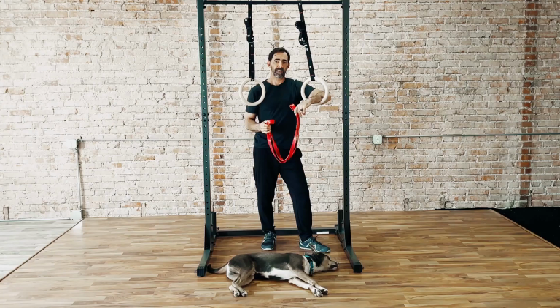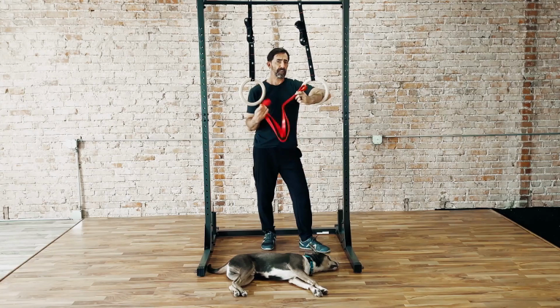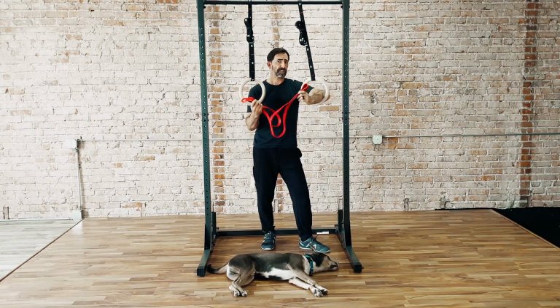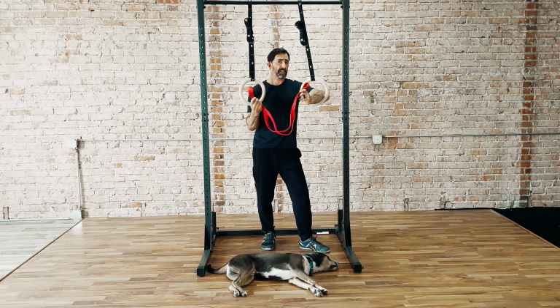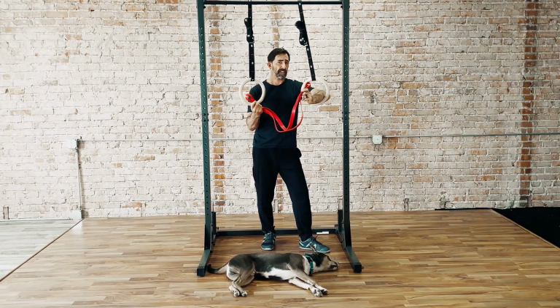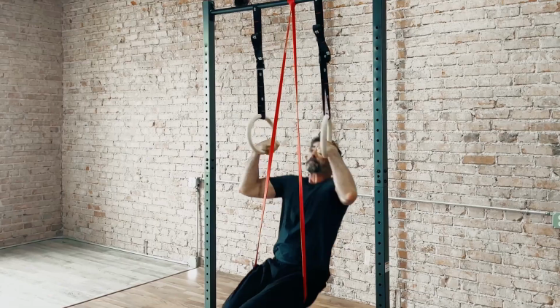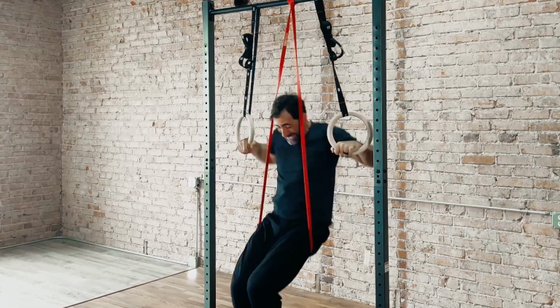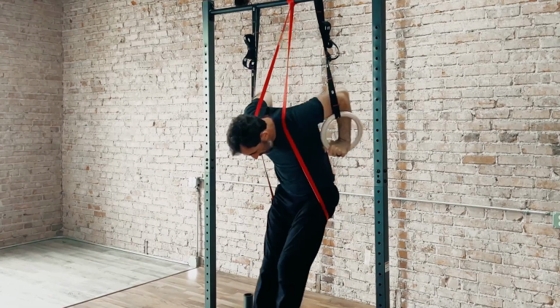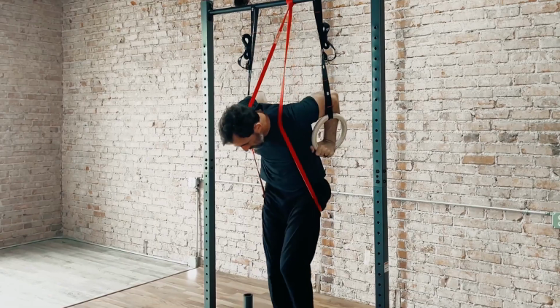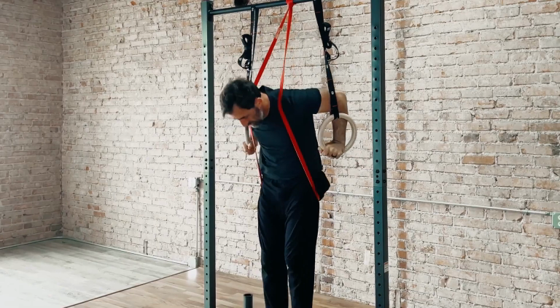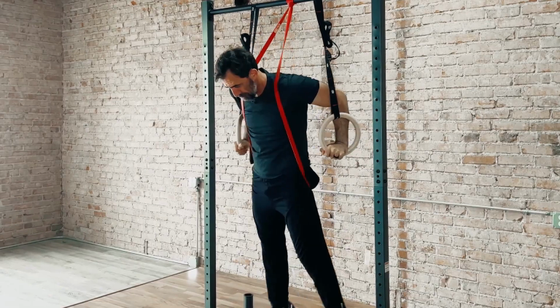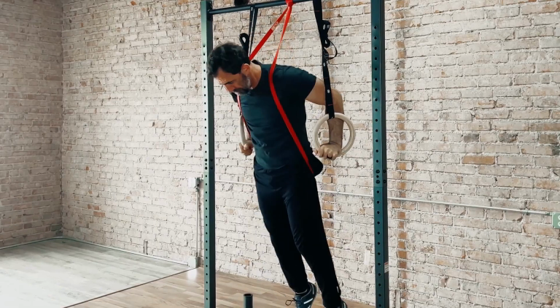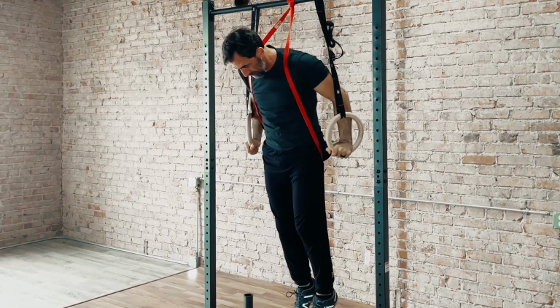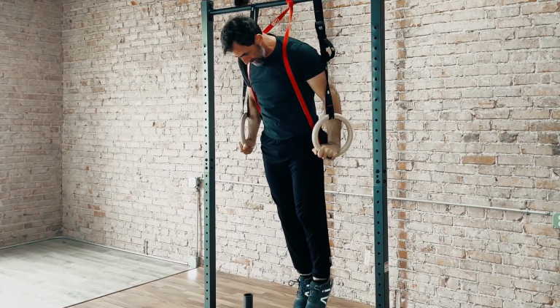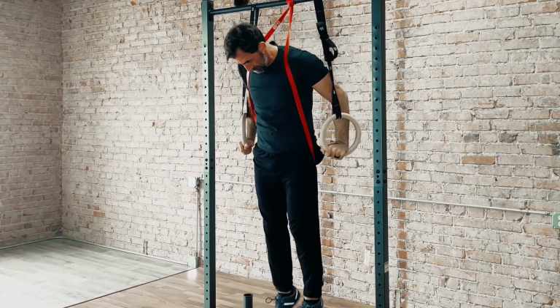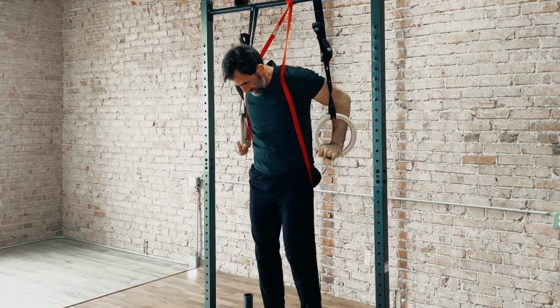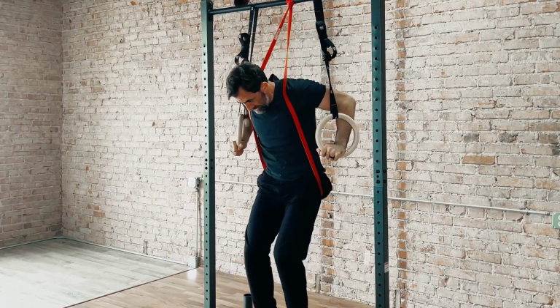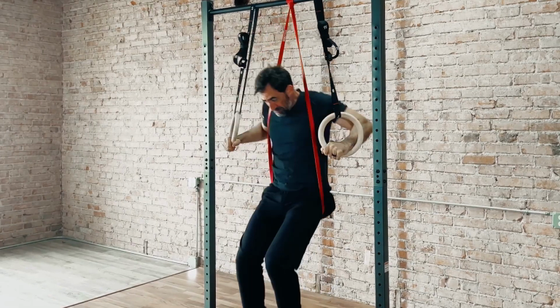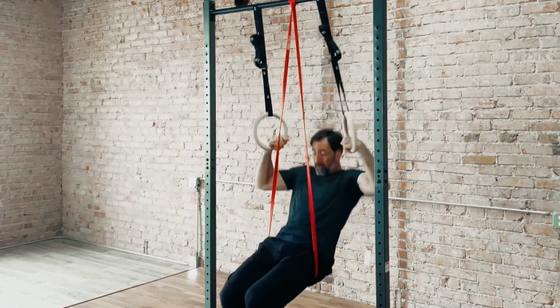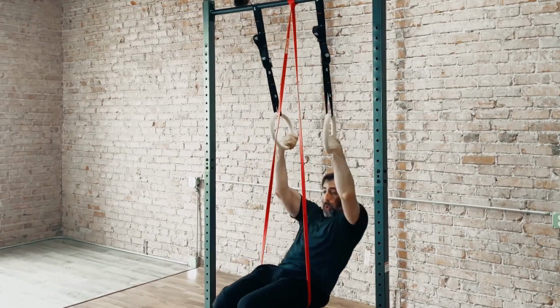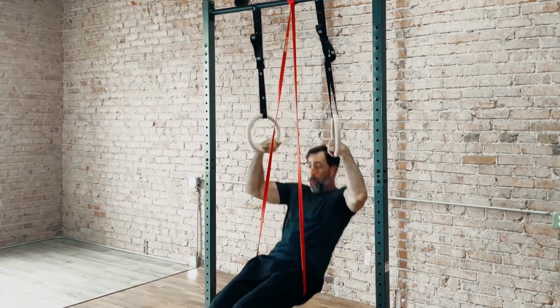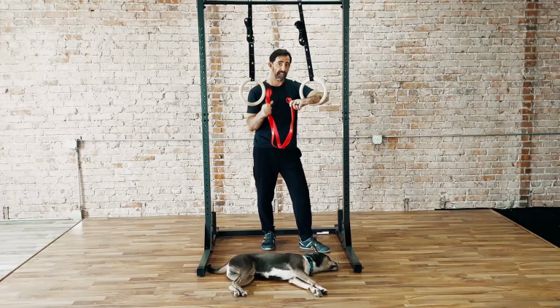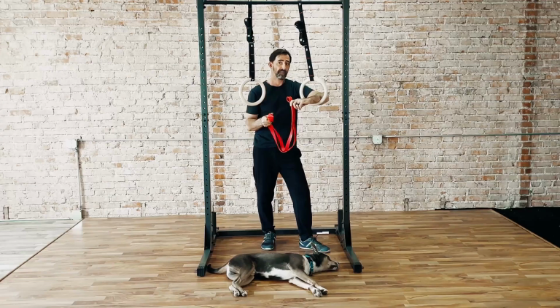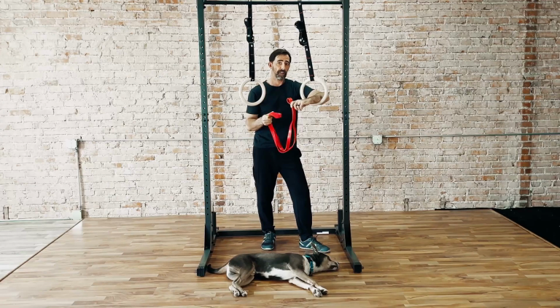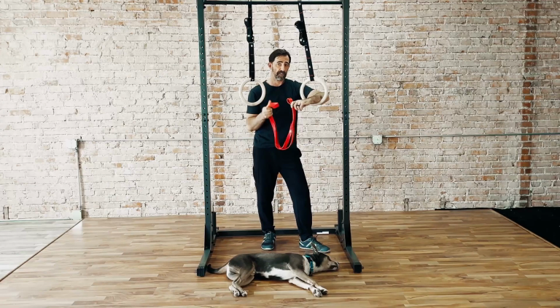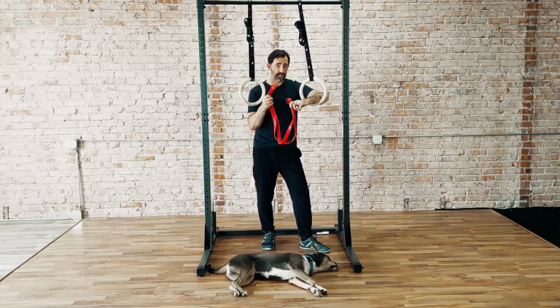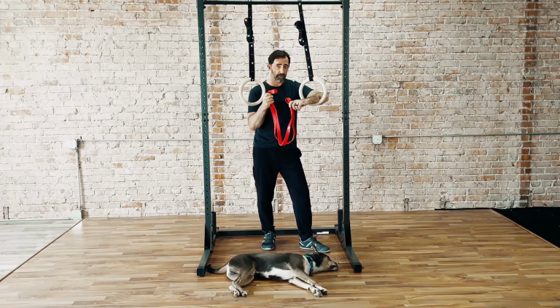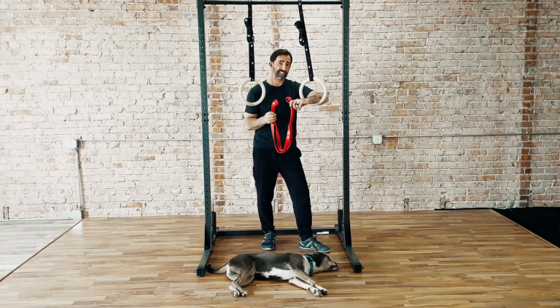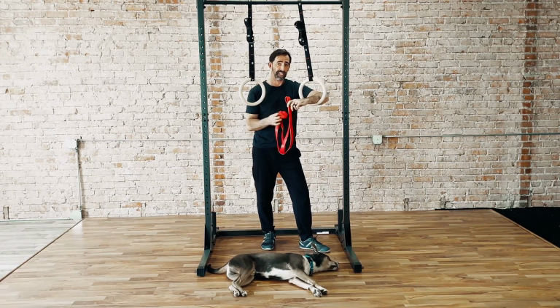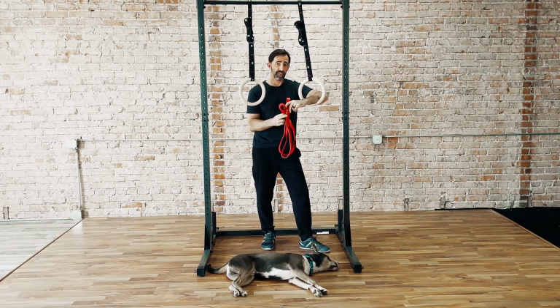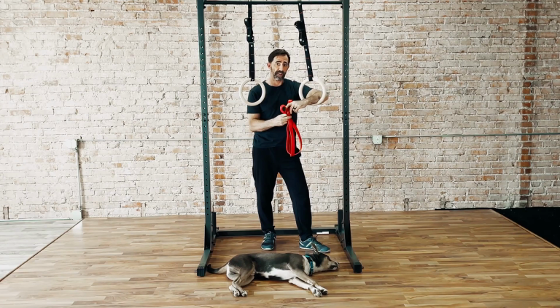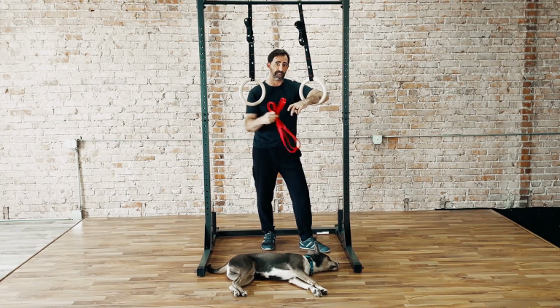Are you using an exercise band to train the muscle-up? Well, there's a better way, and in today's video, I'm going to show you exactly what that is.